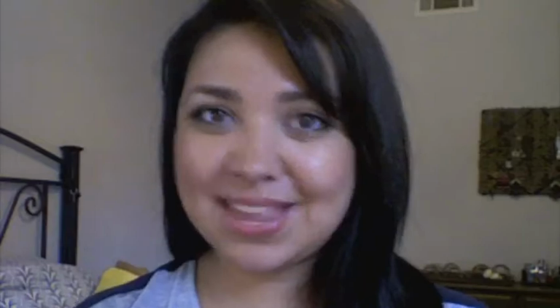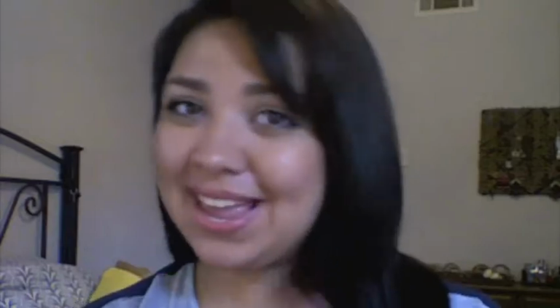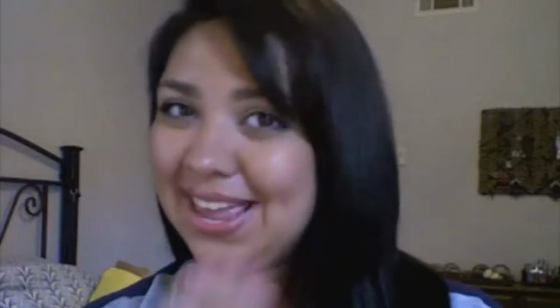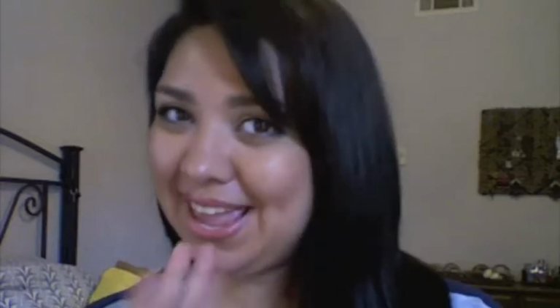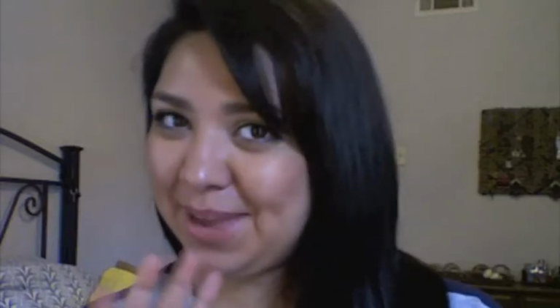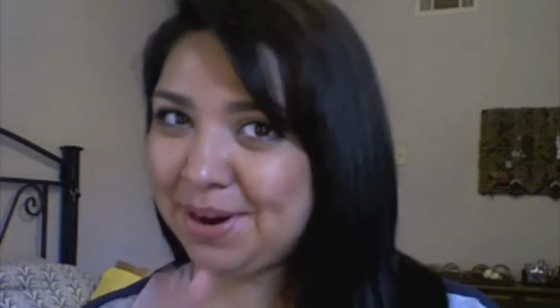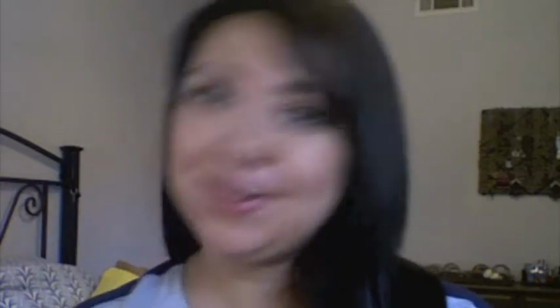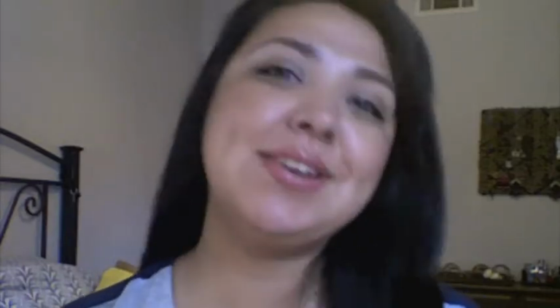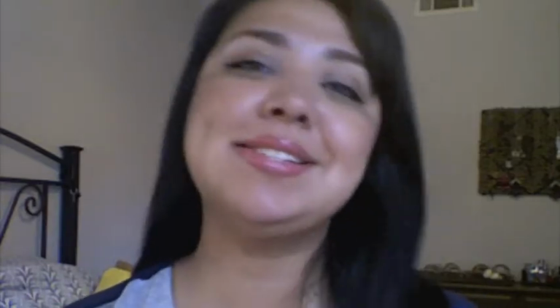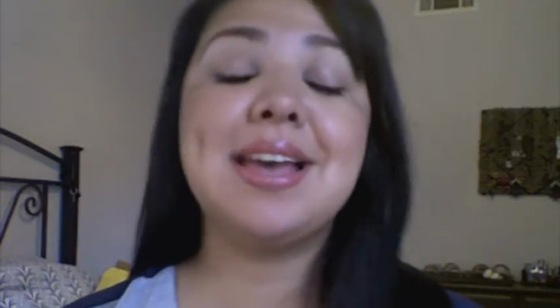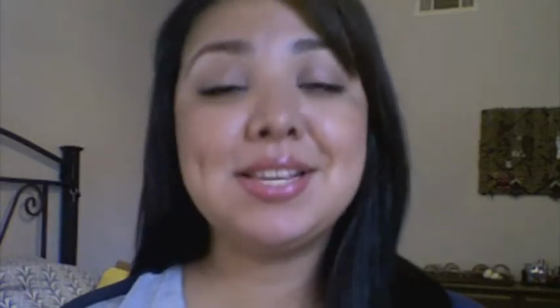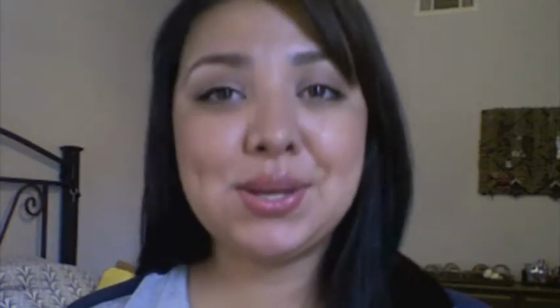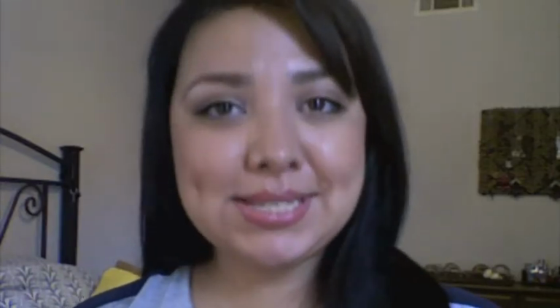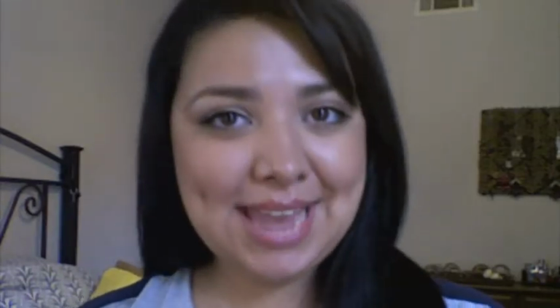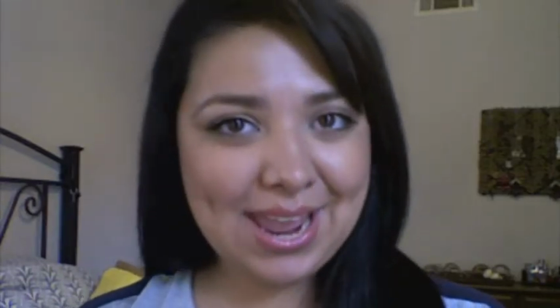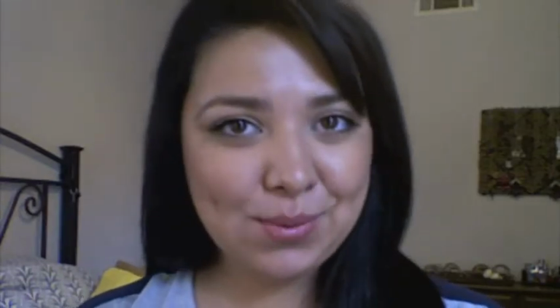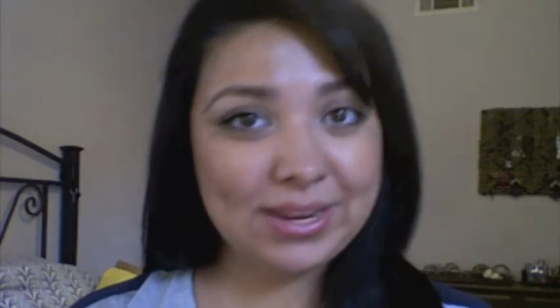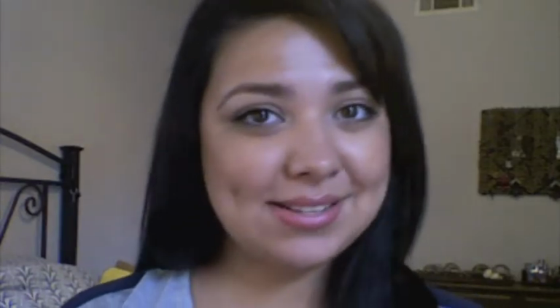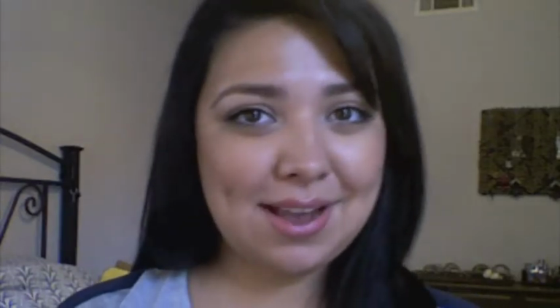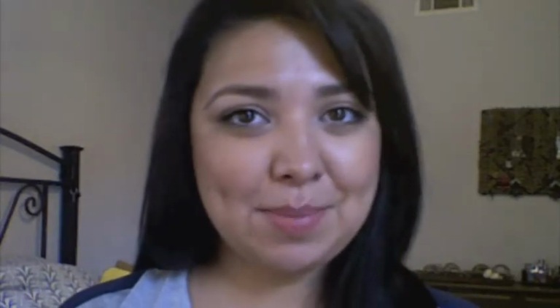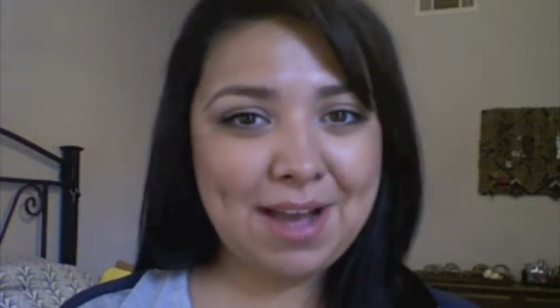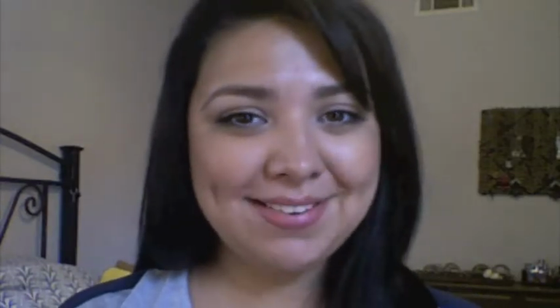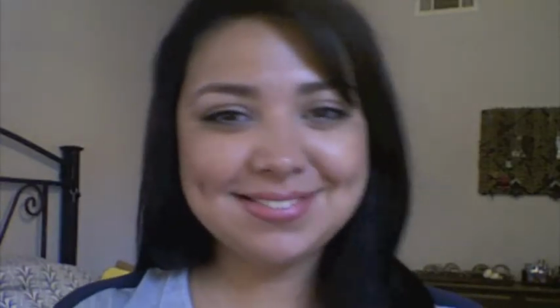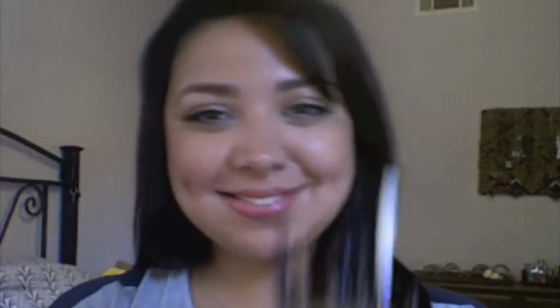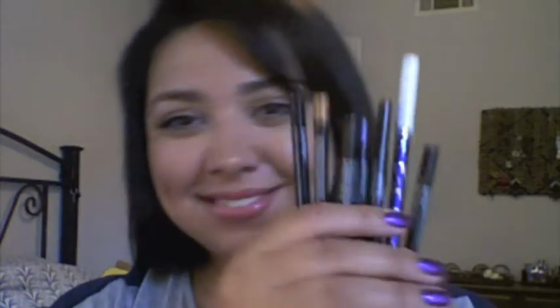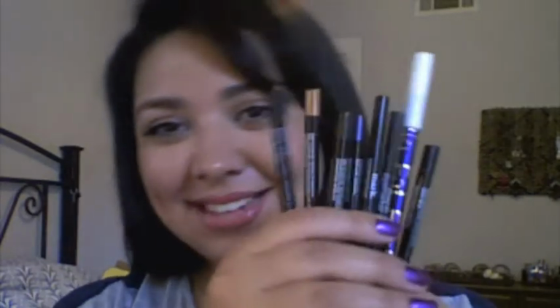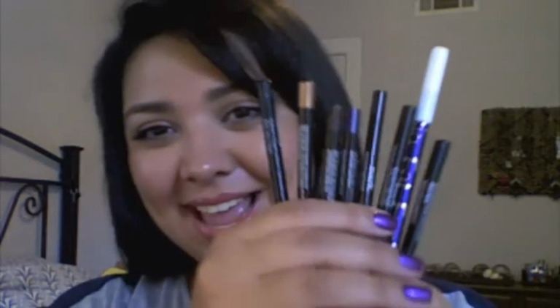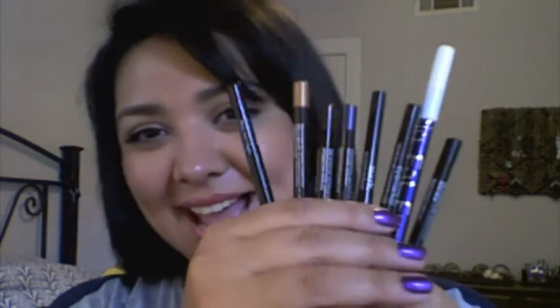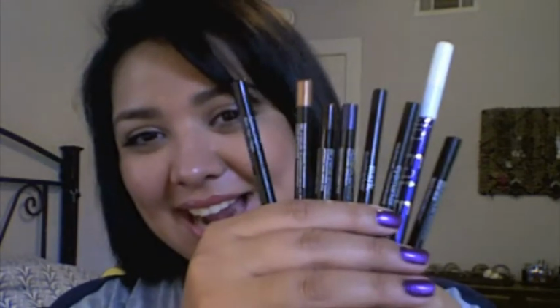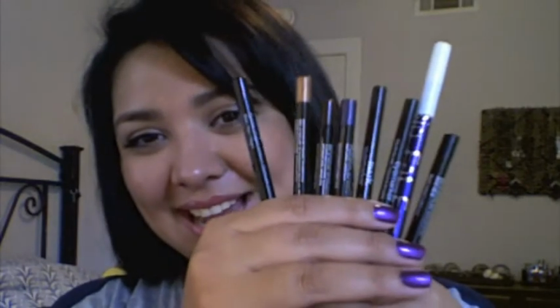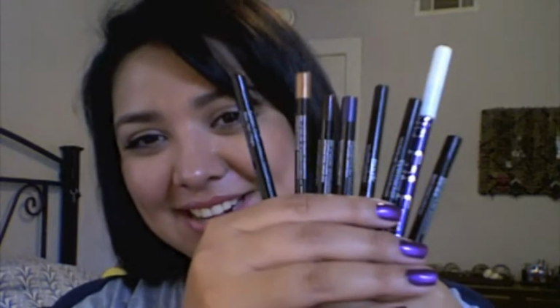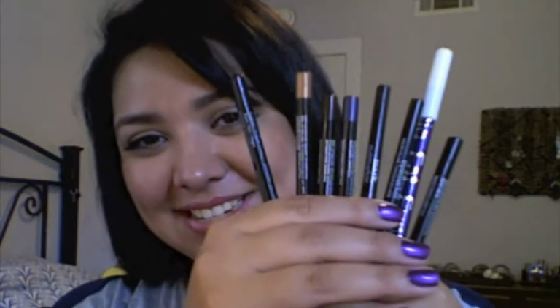Hey Mart Girls! So today we're going to talk about eyeliners!